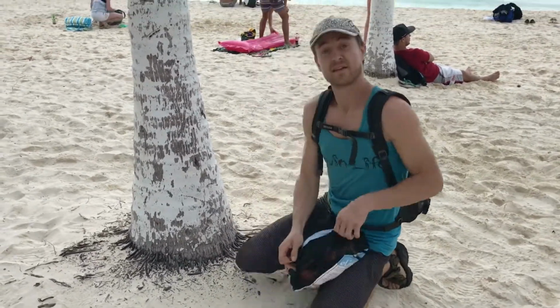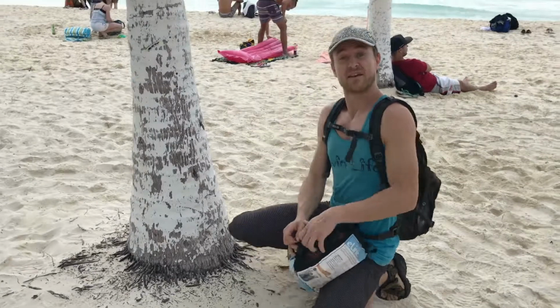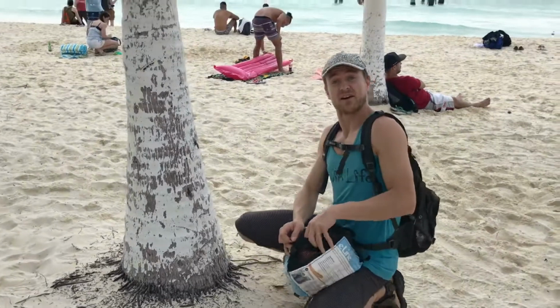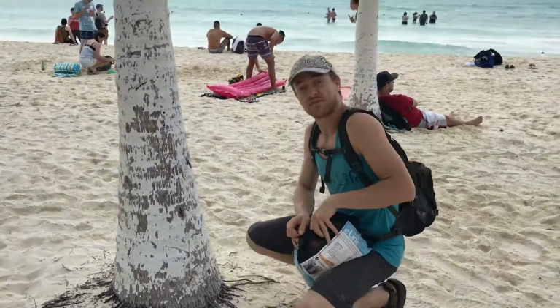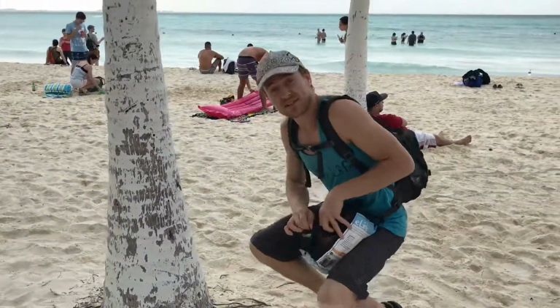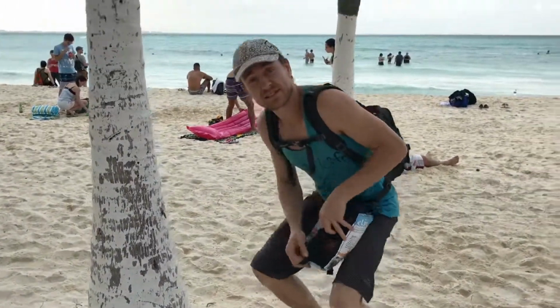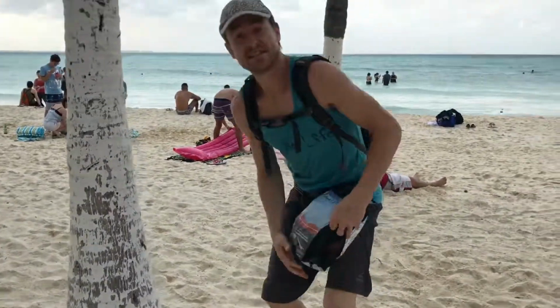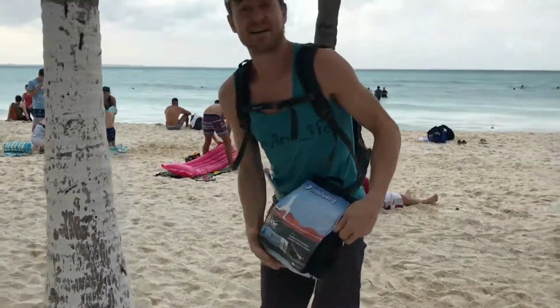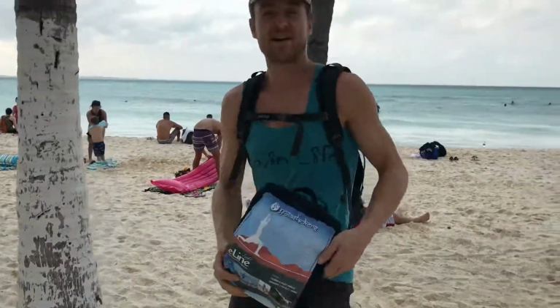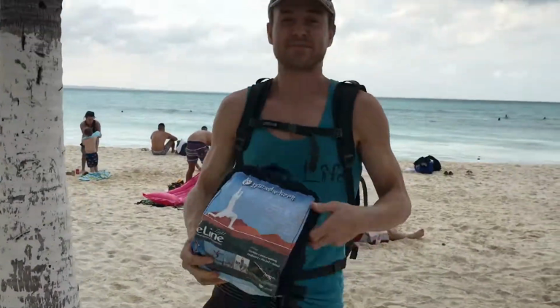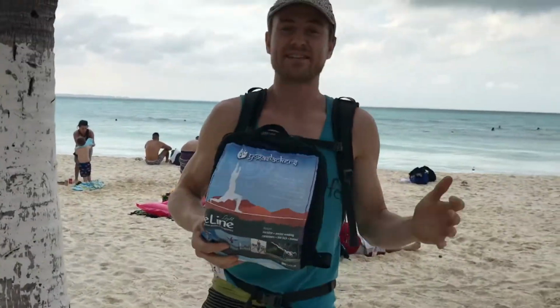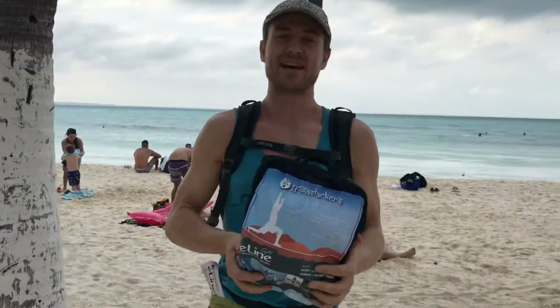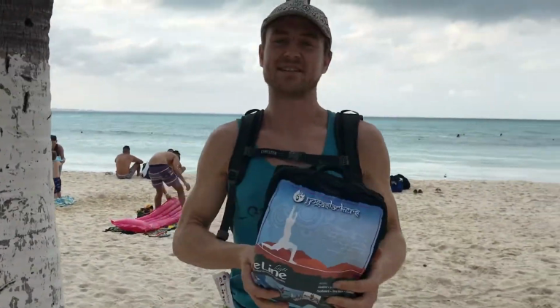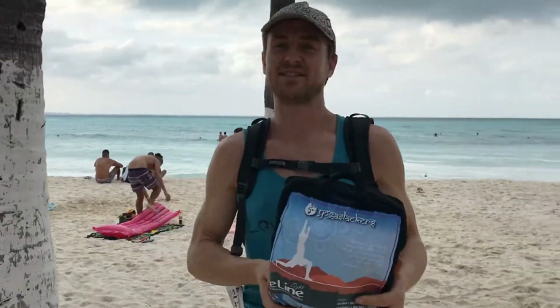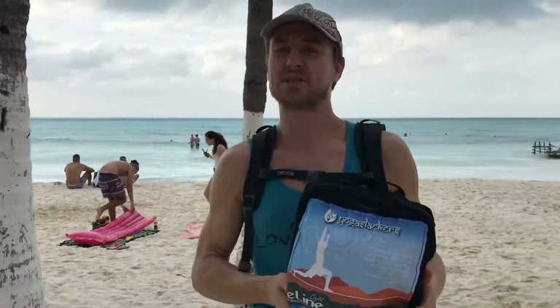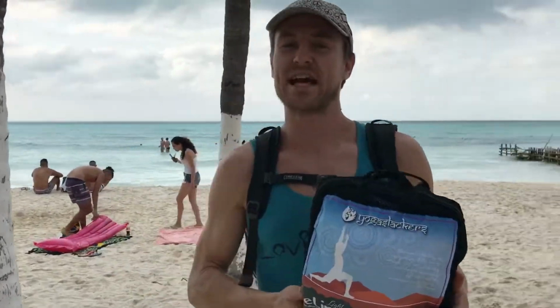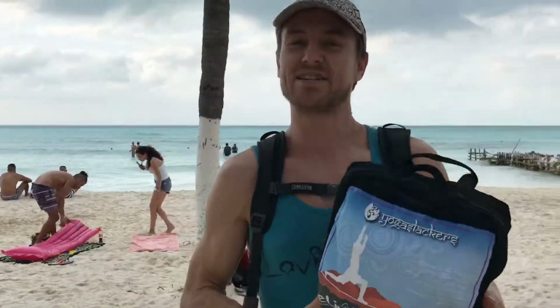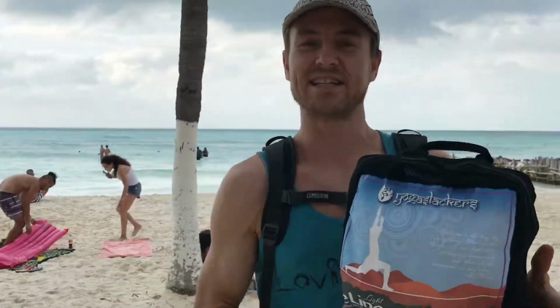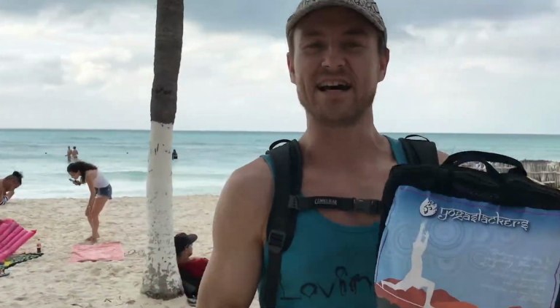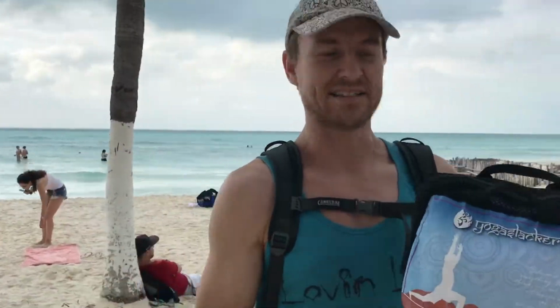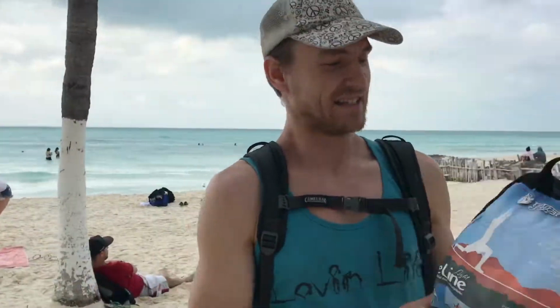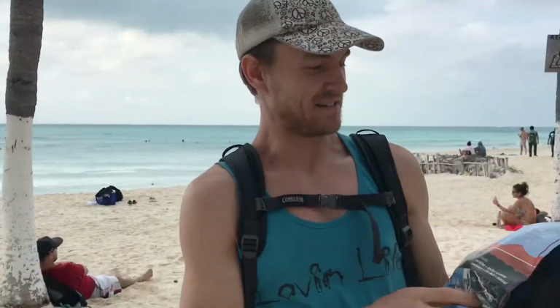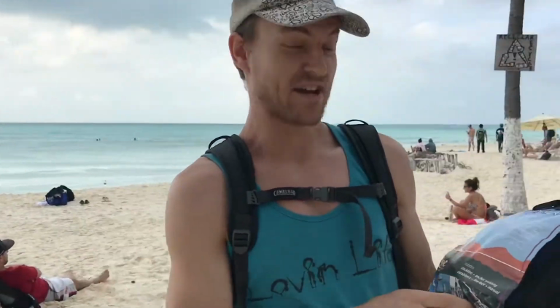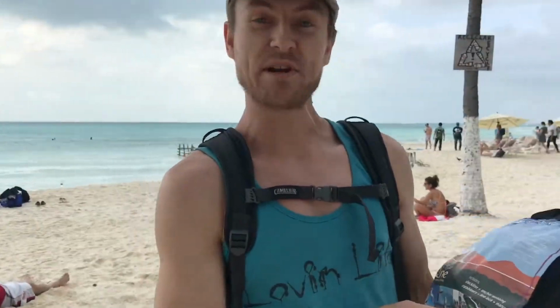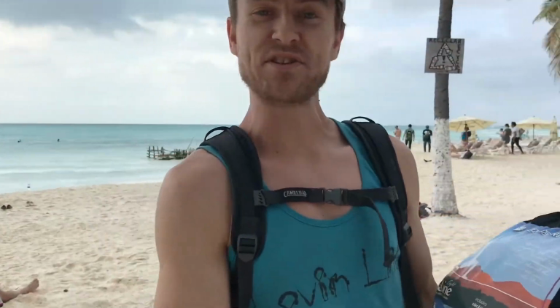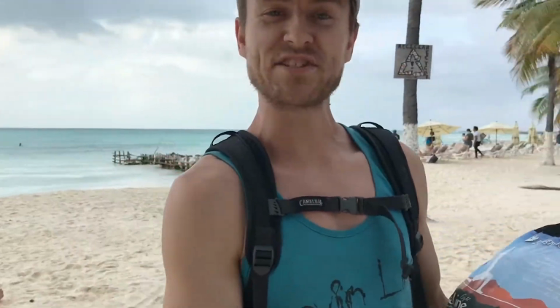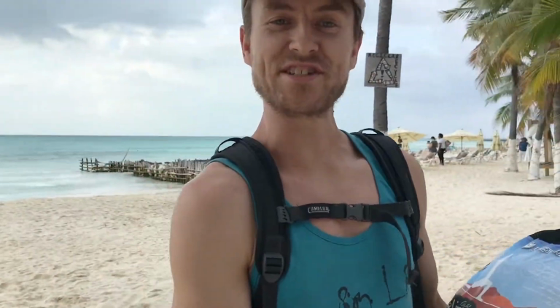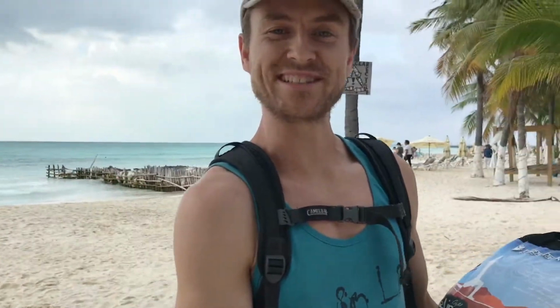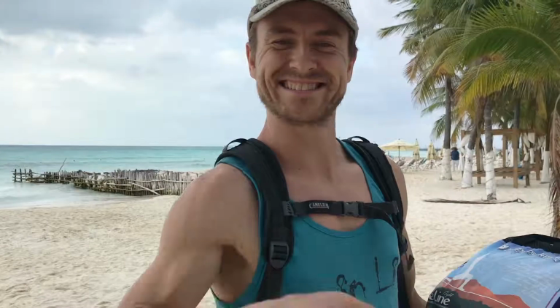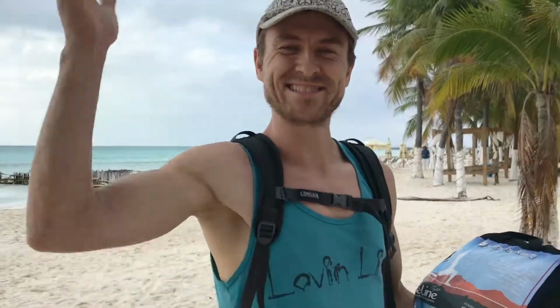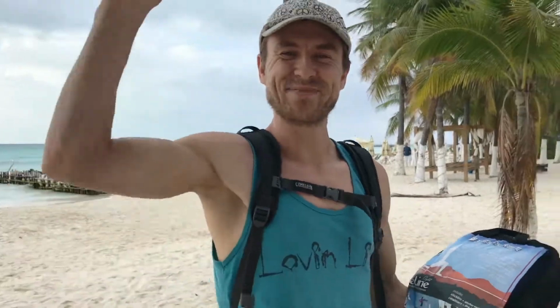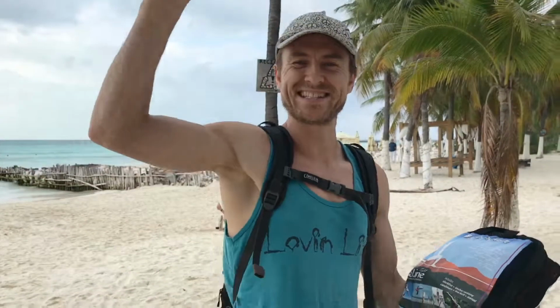There you go, folks — set up and take down the Yoga Slackers e-line. Now you're ready for your next adventure. Peace.